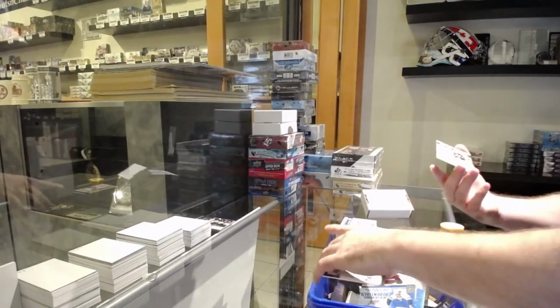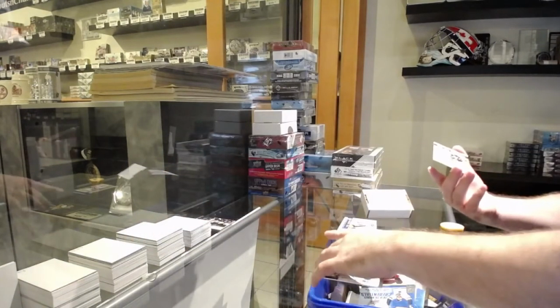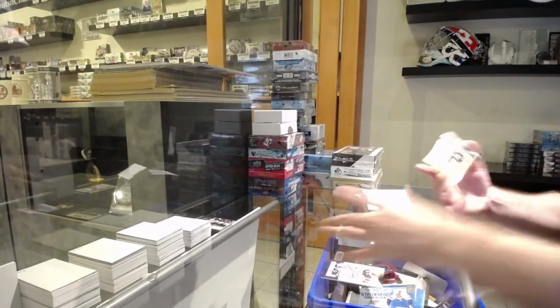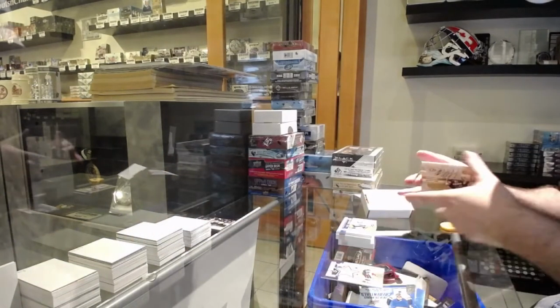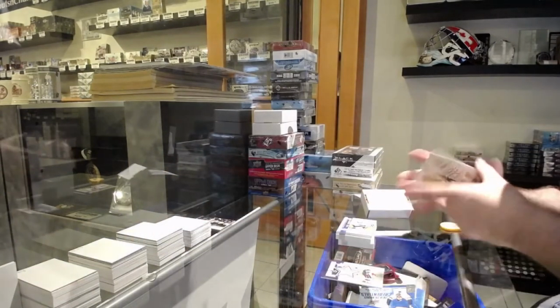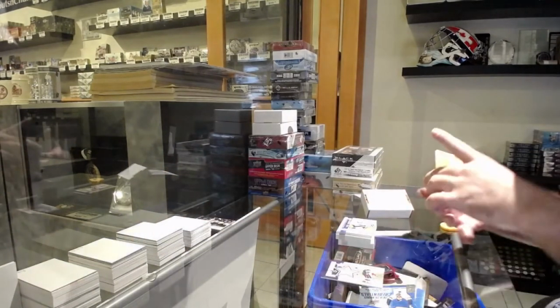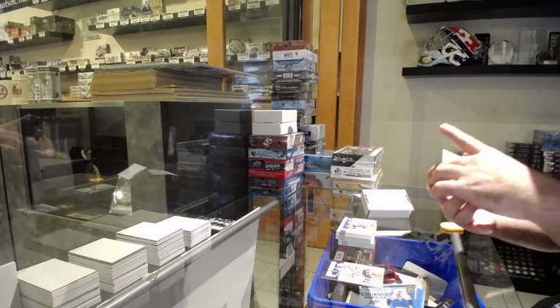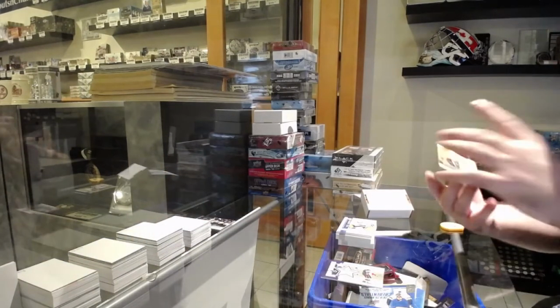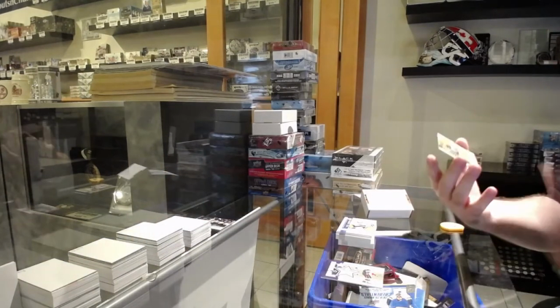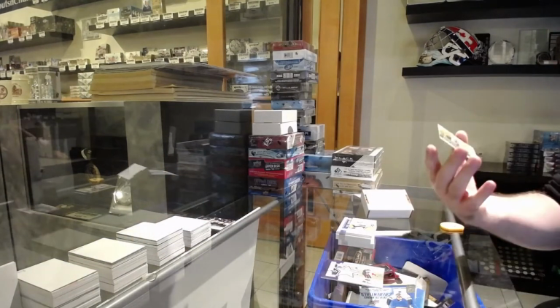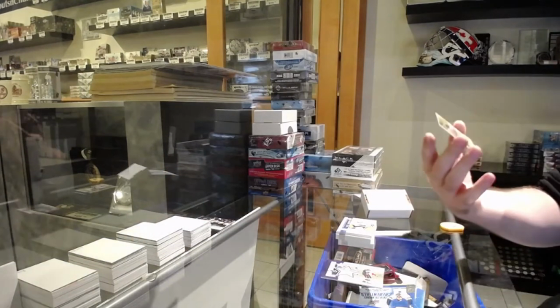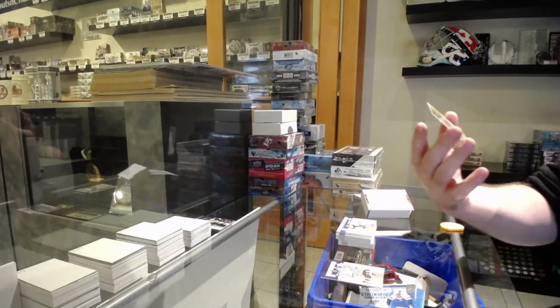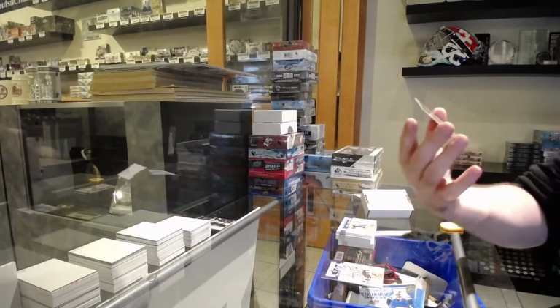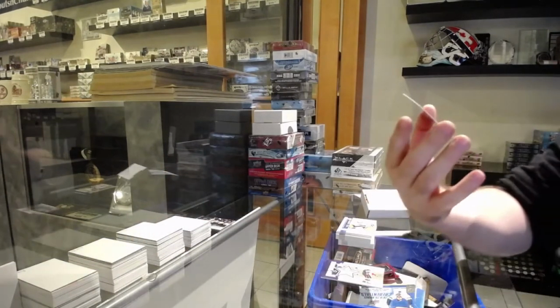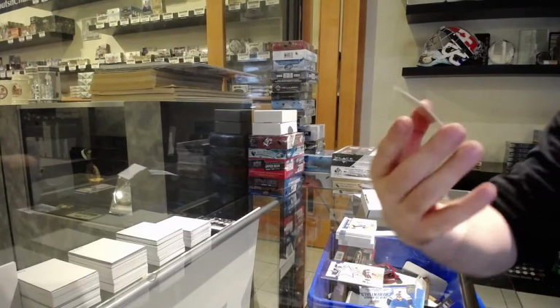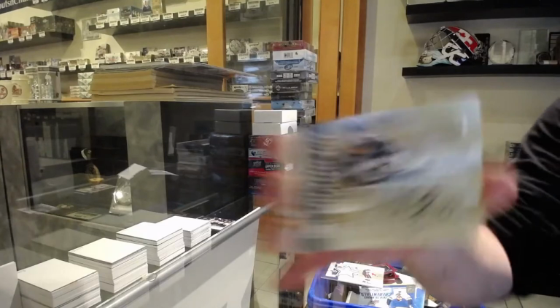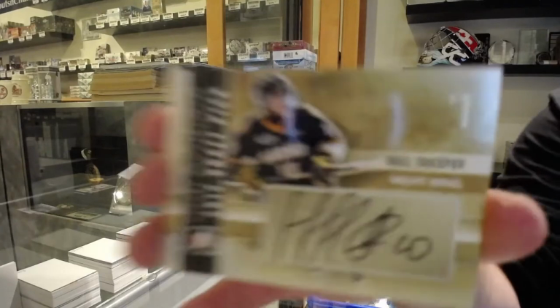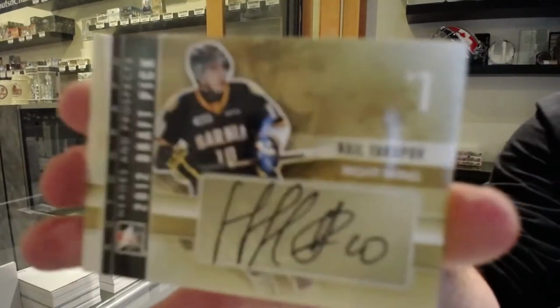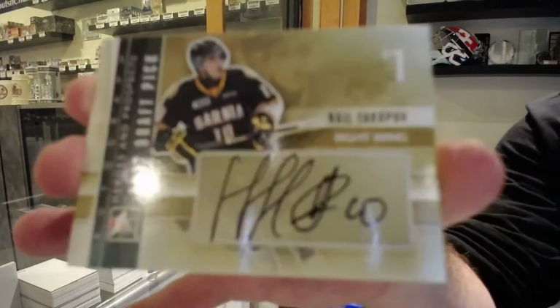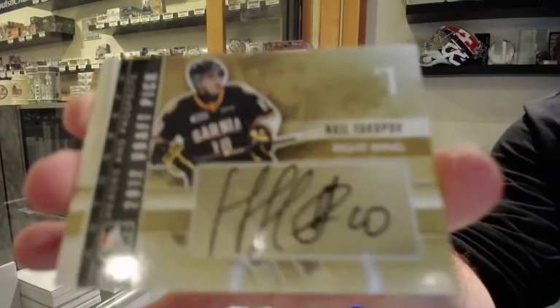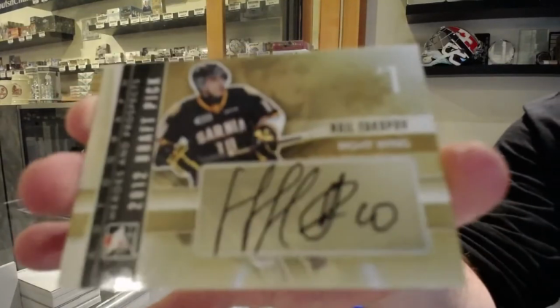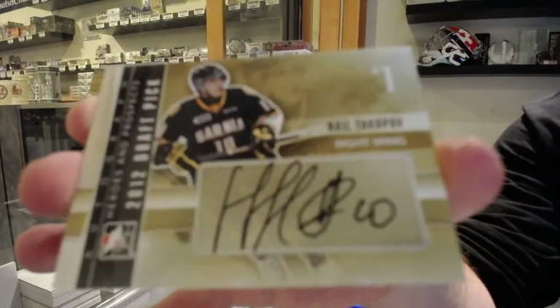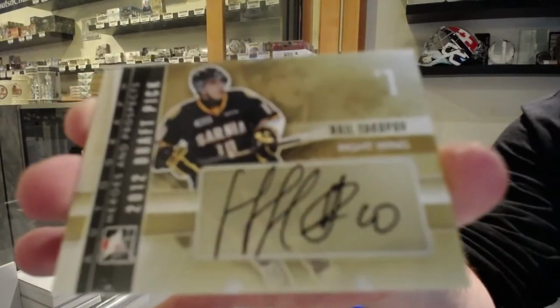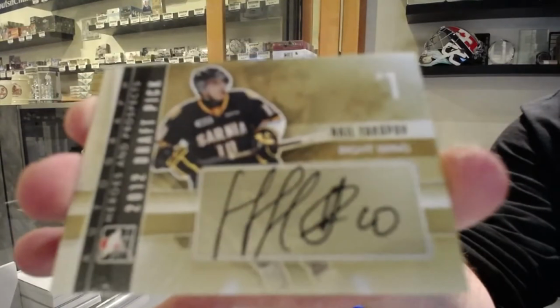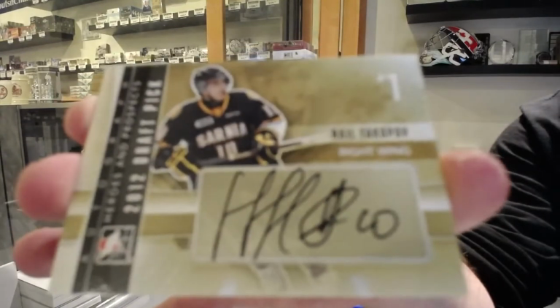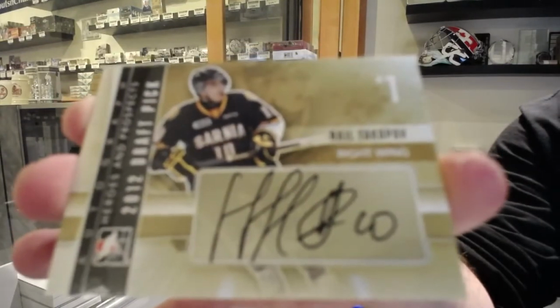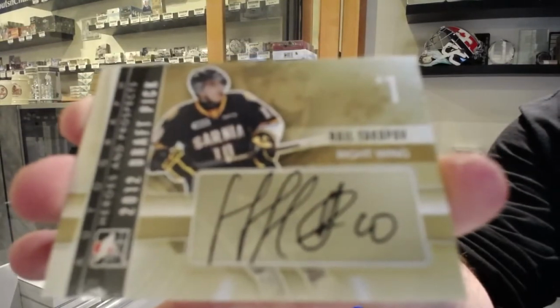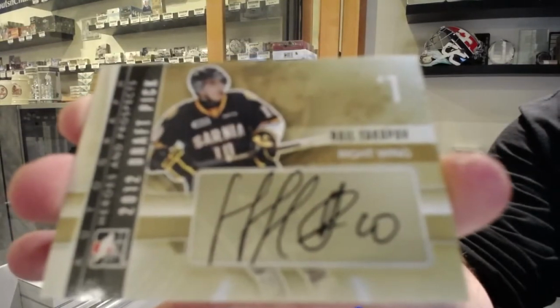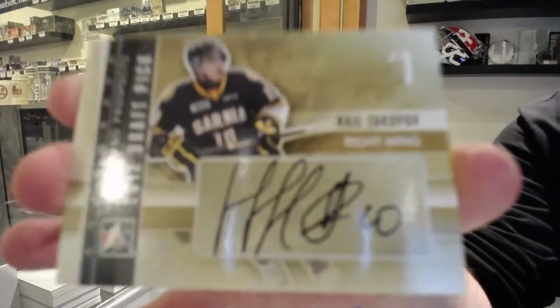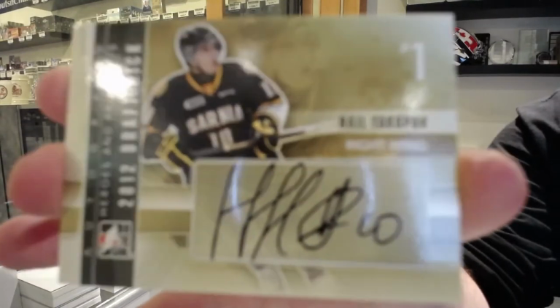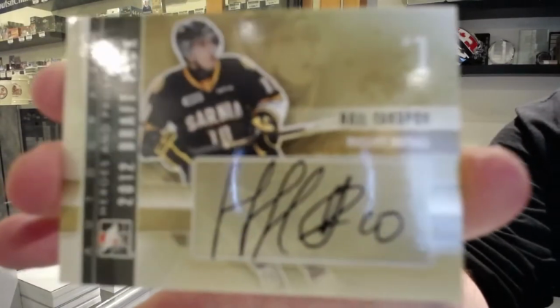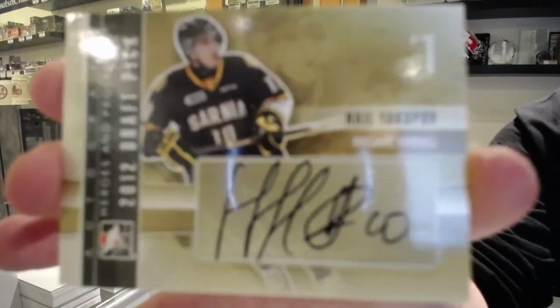And we've got for the Oilers, Neo Yakupov.